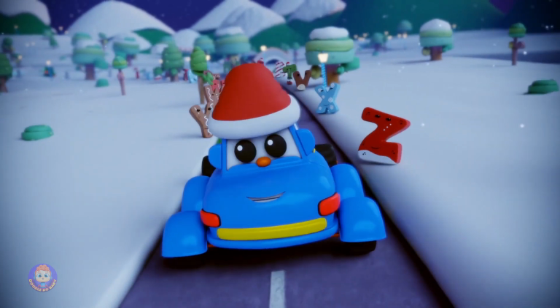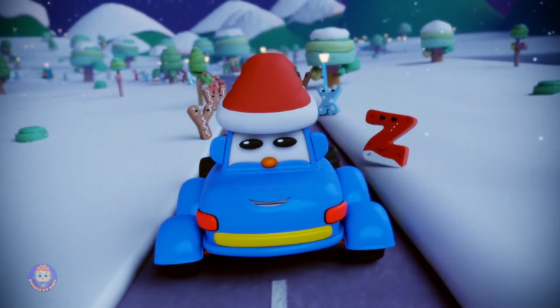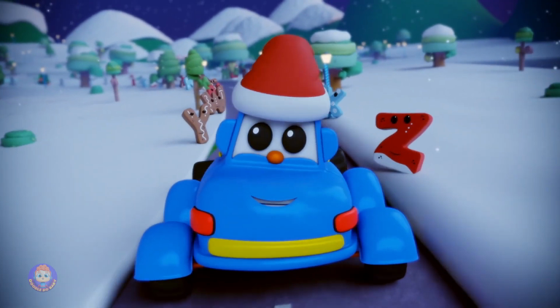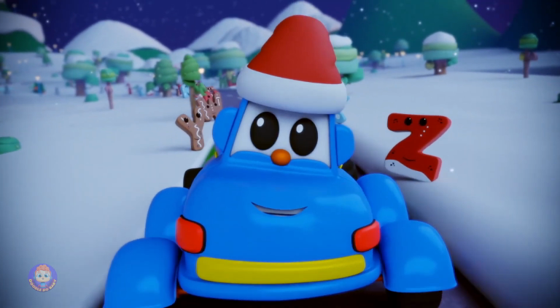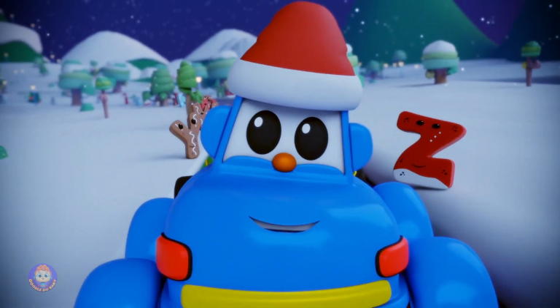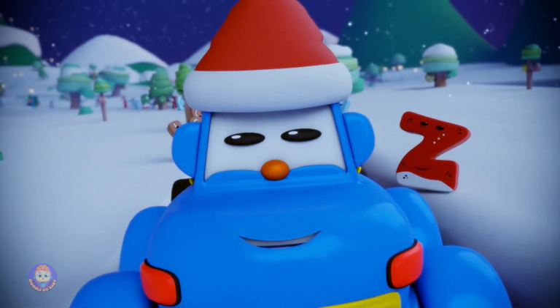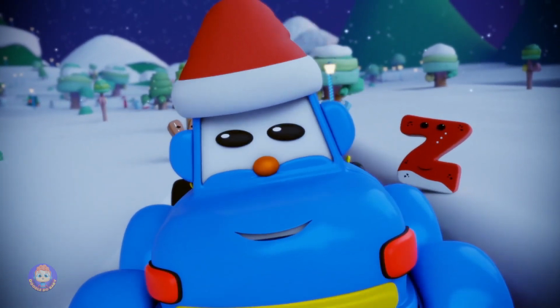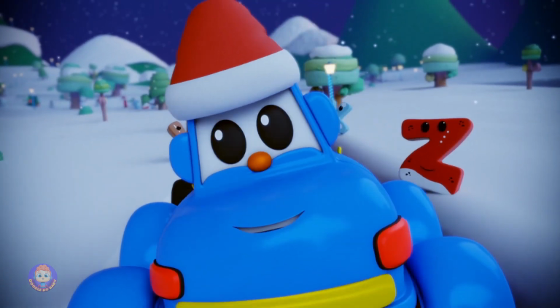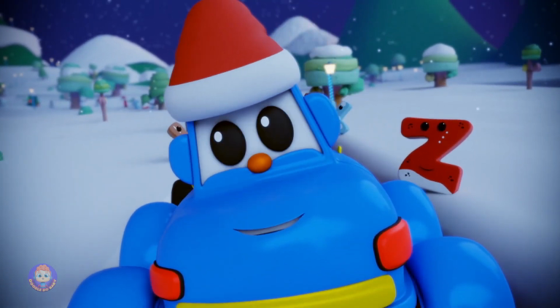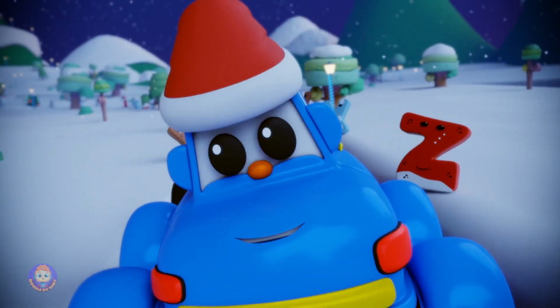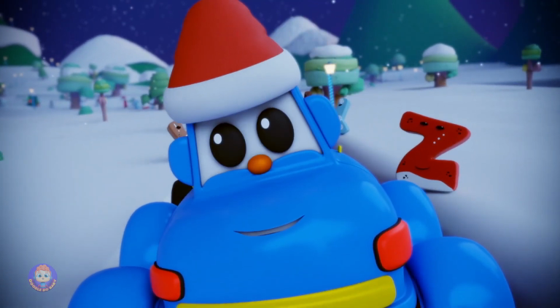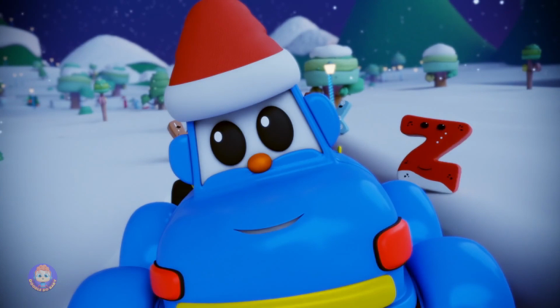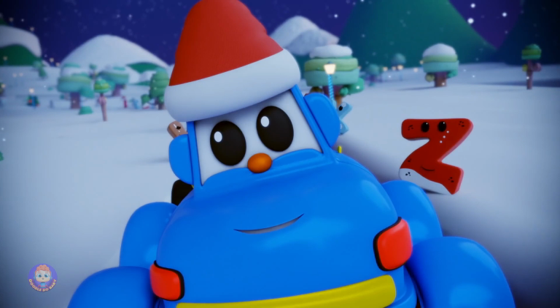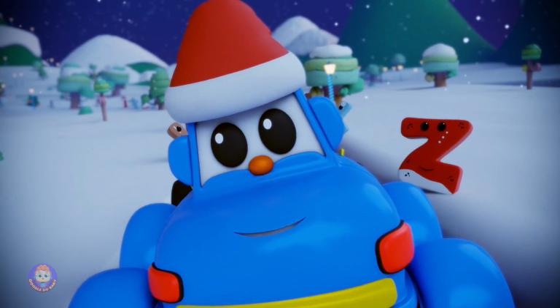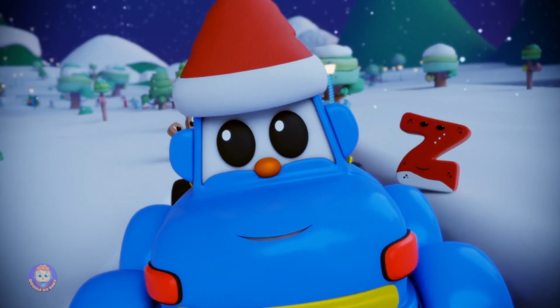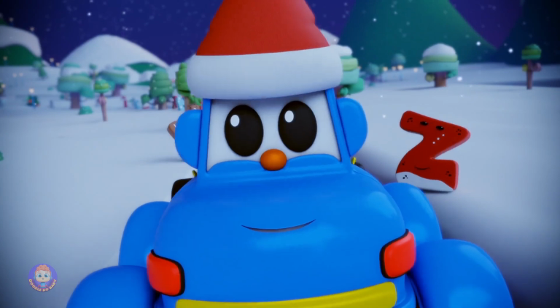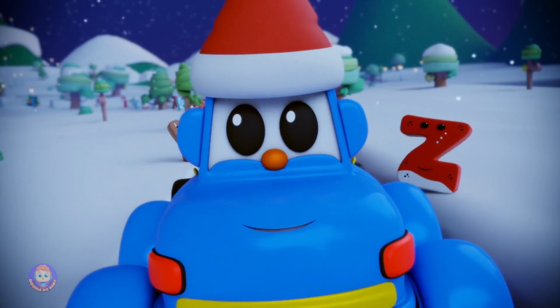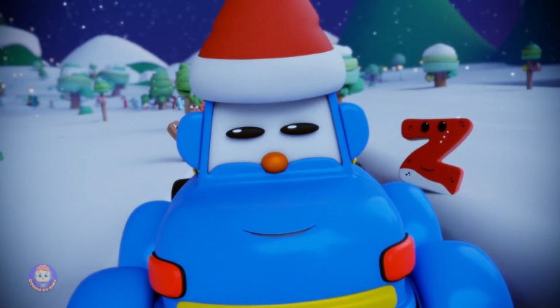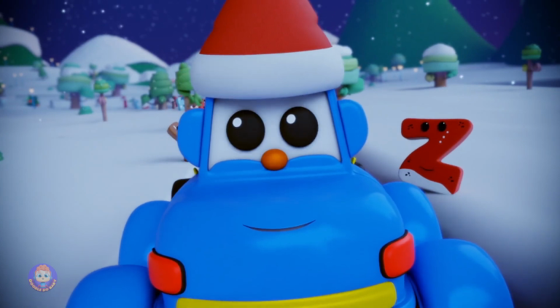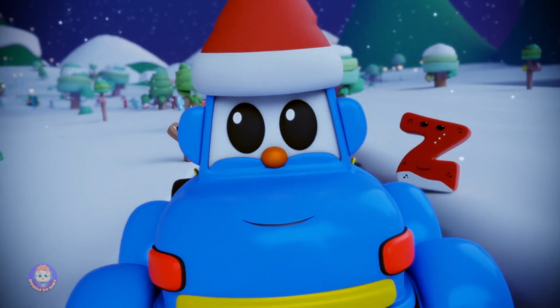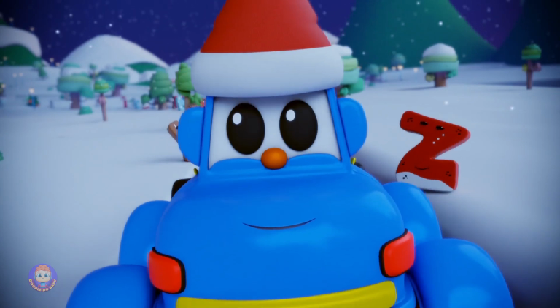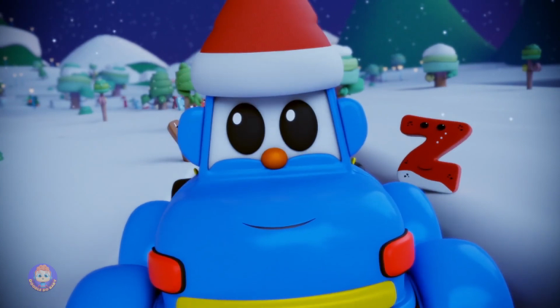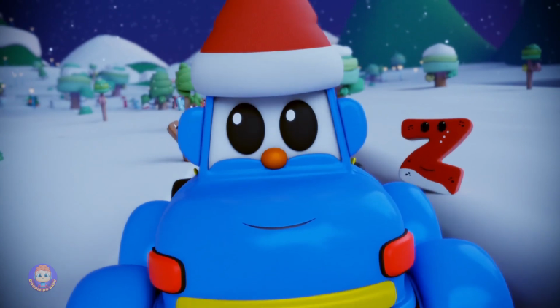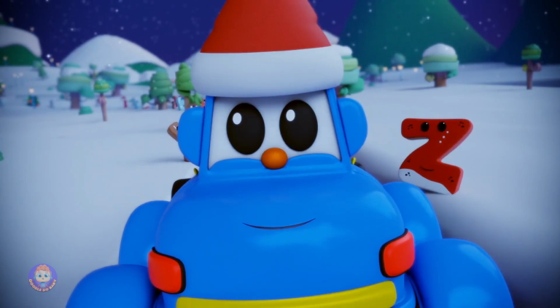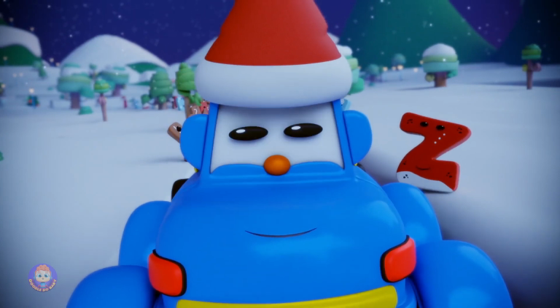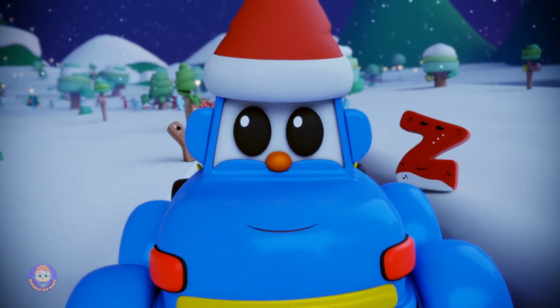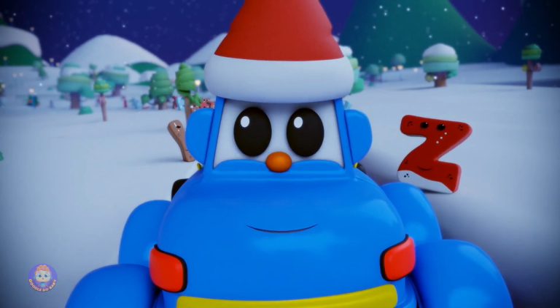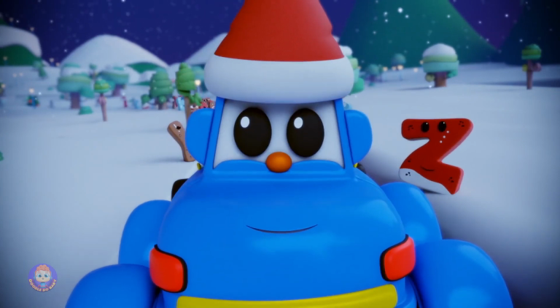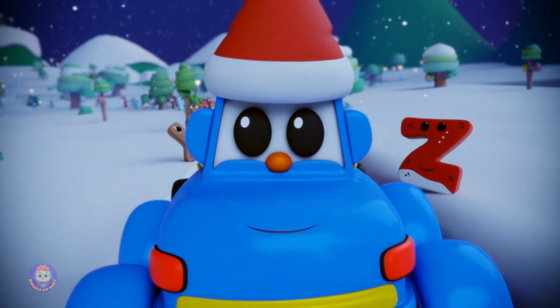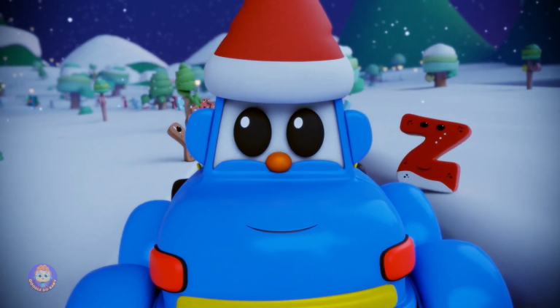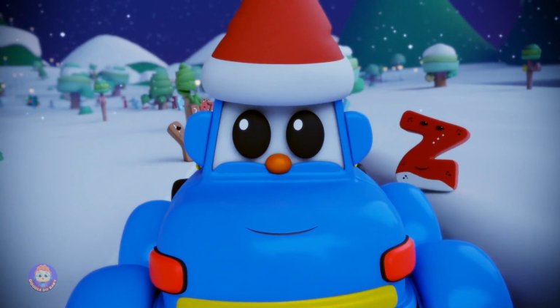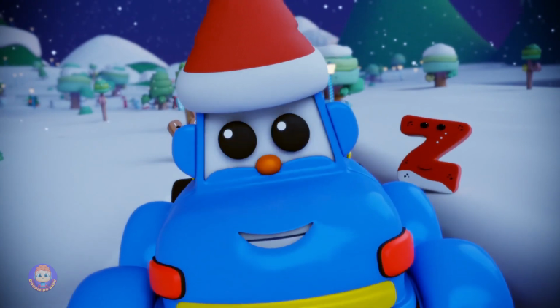Thank you for helping me with my merry alphabet jingle. Merry Christmas. Bye.